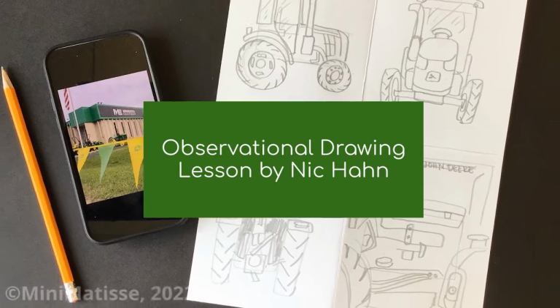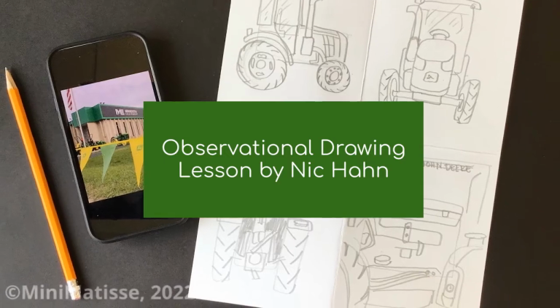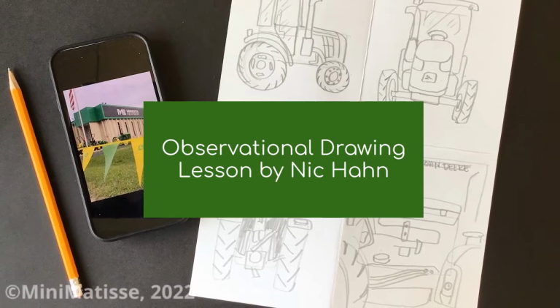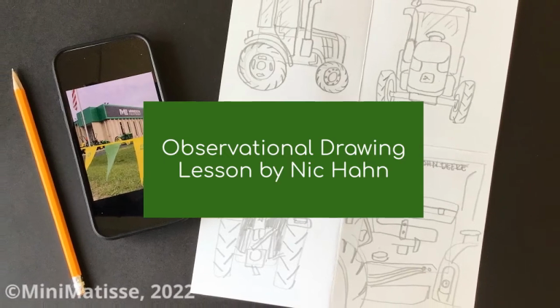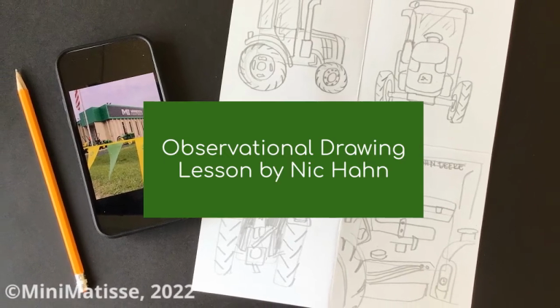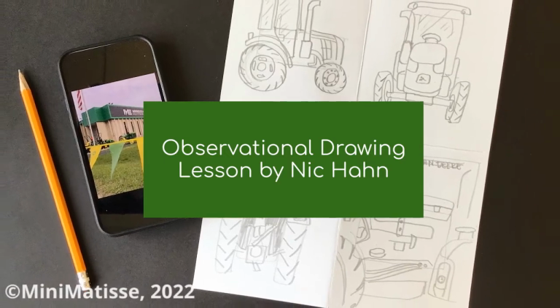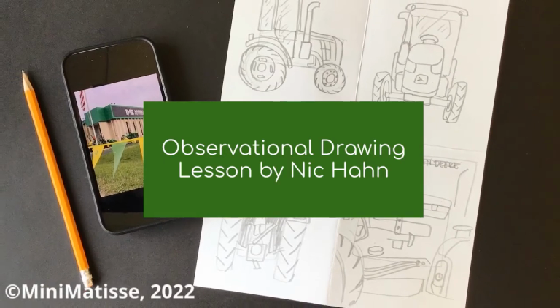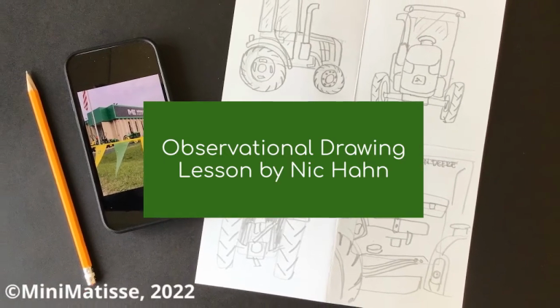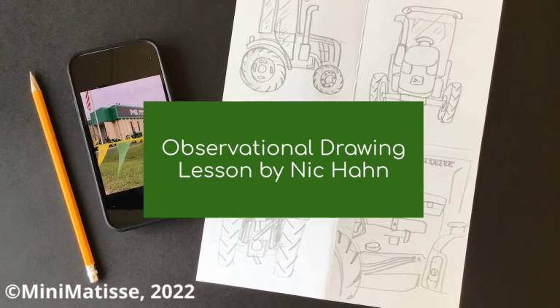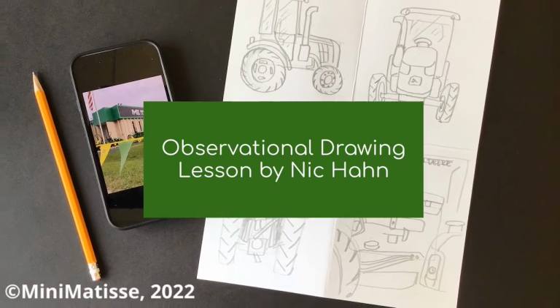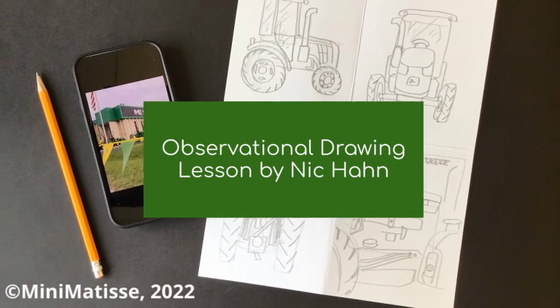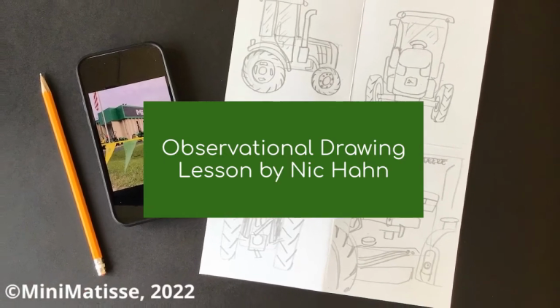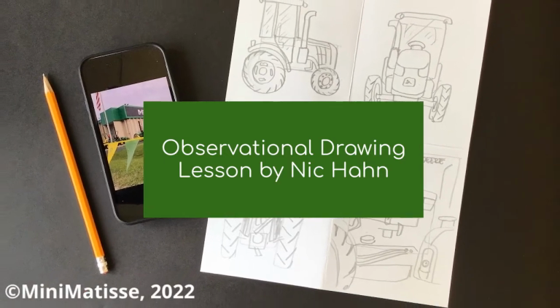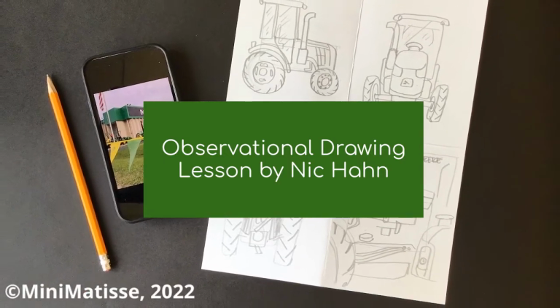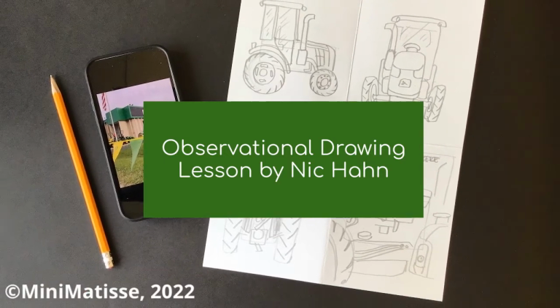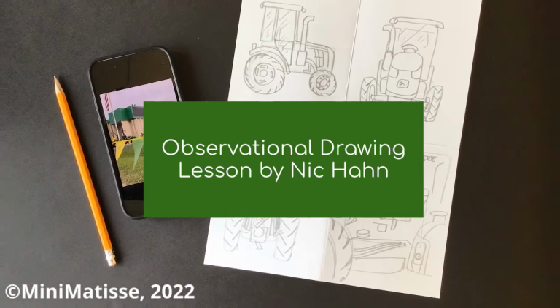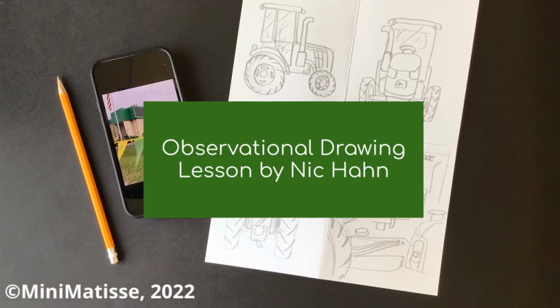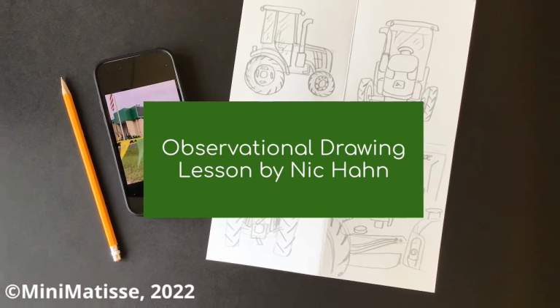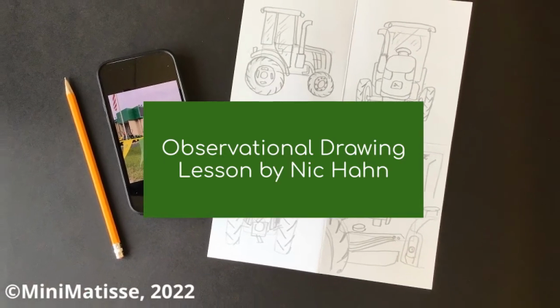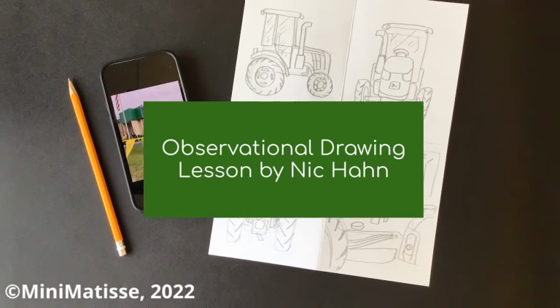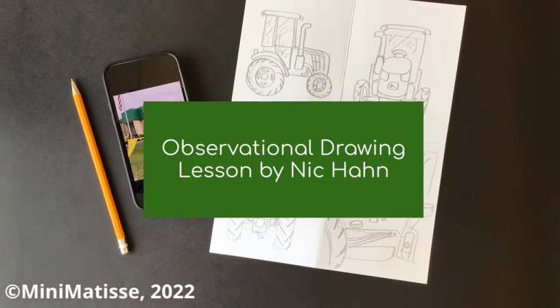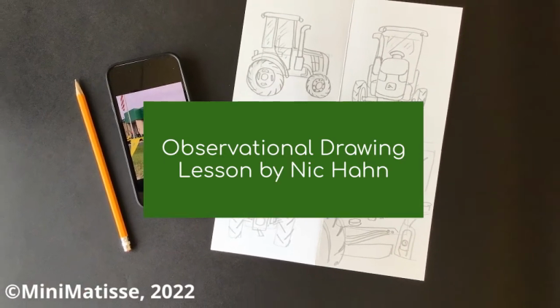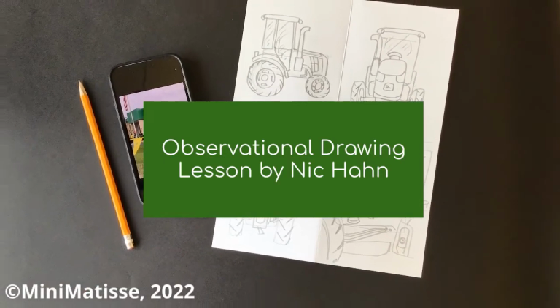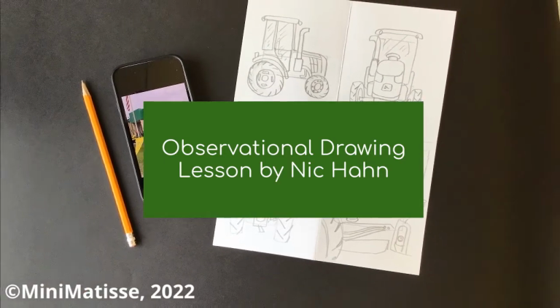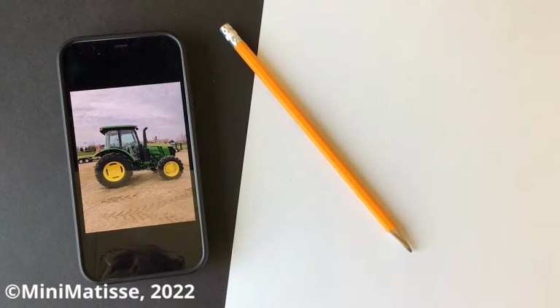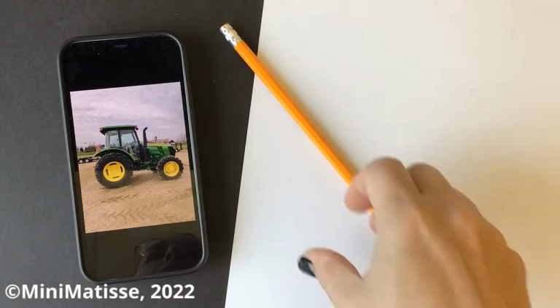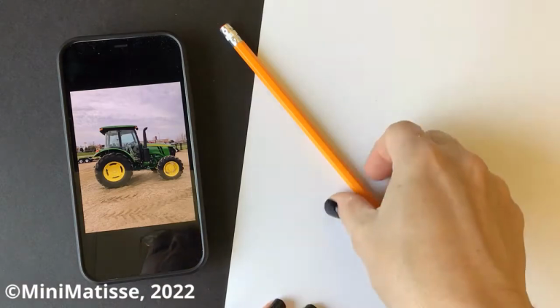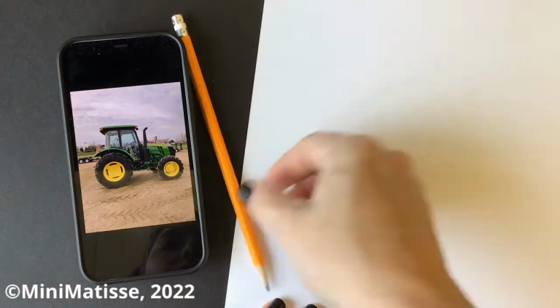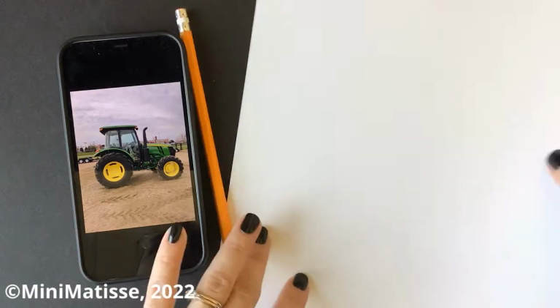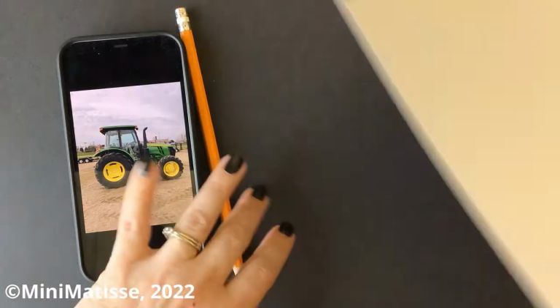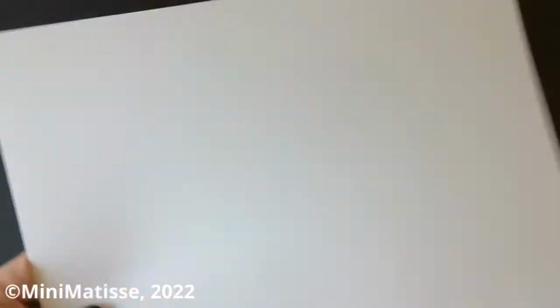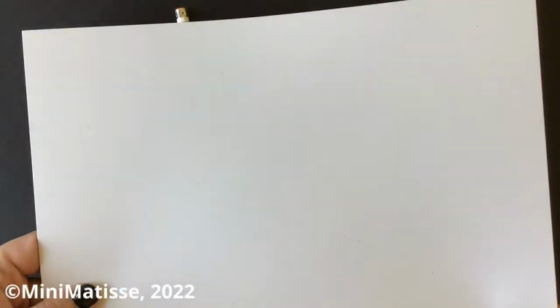We are going to do some observational drawing today. You will actually be looking at a giant tractor.